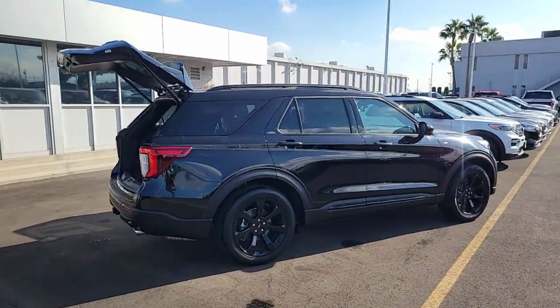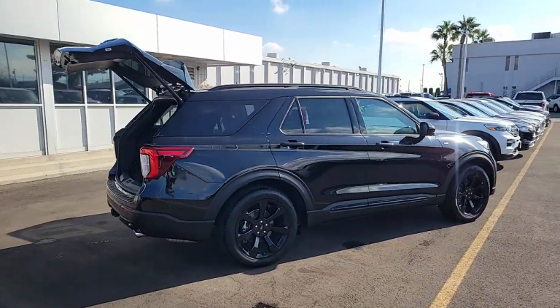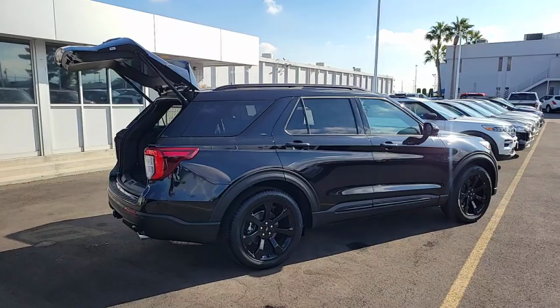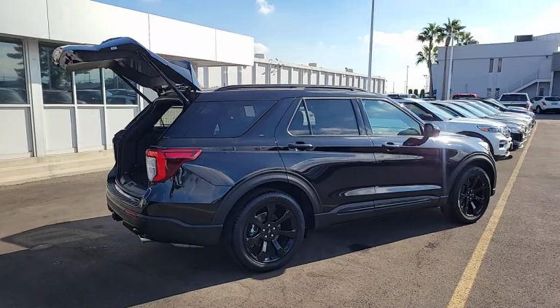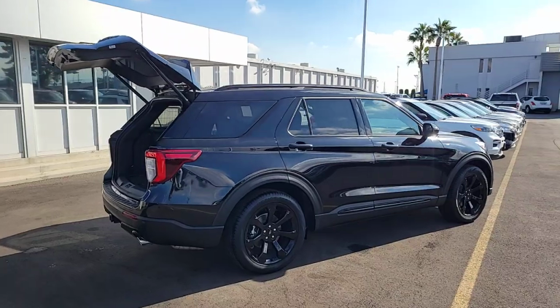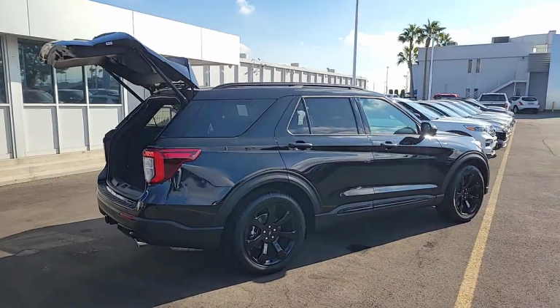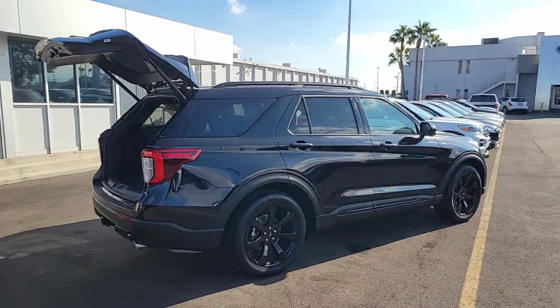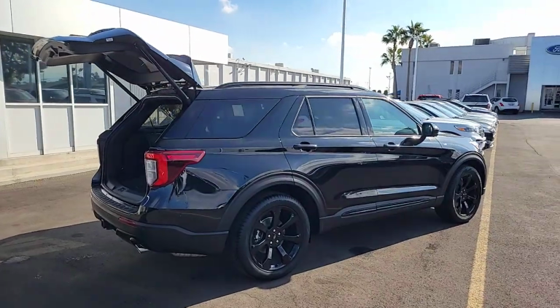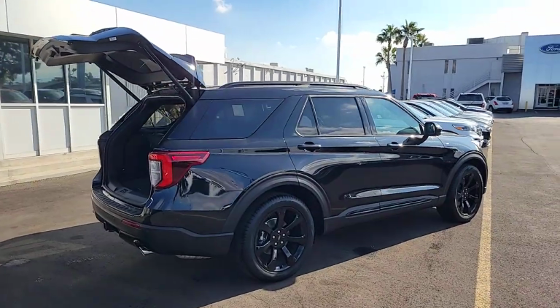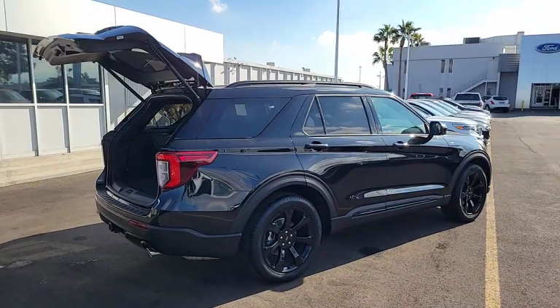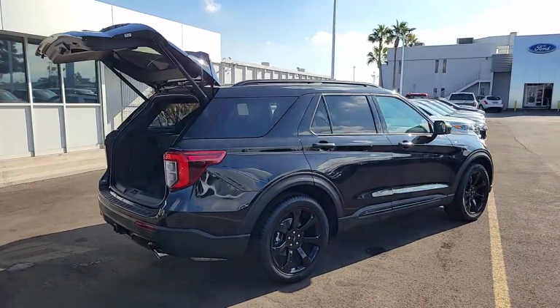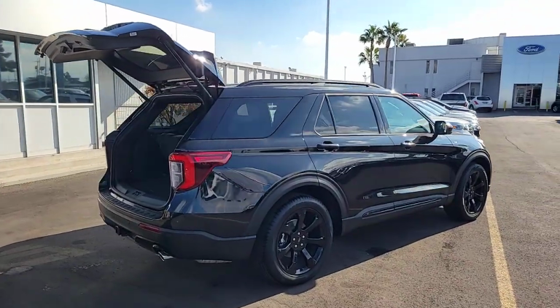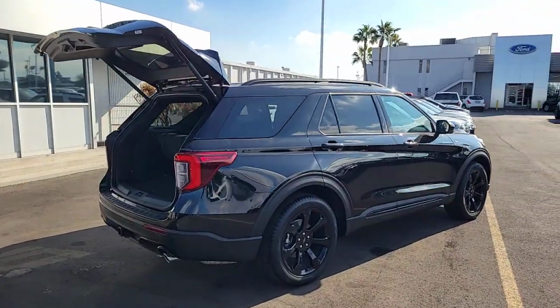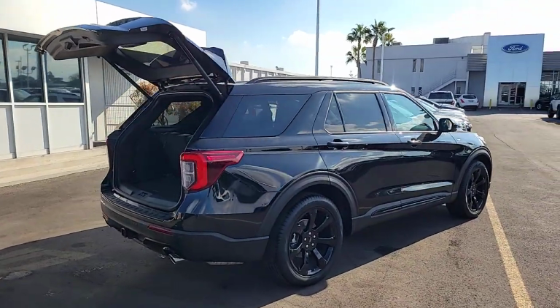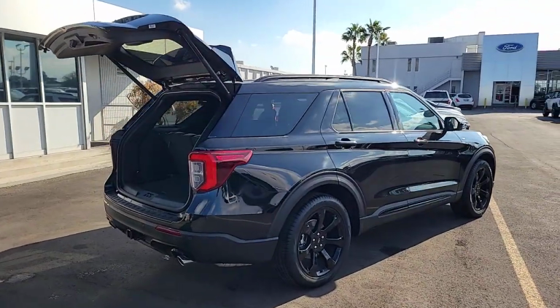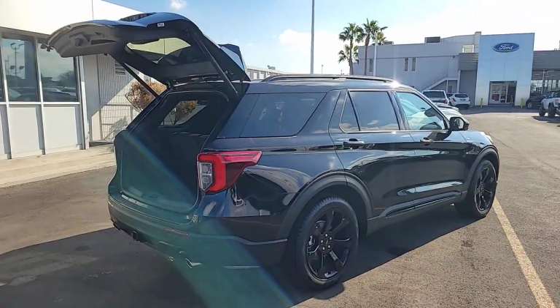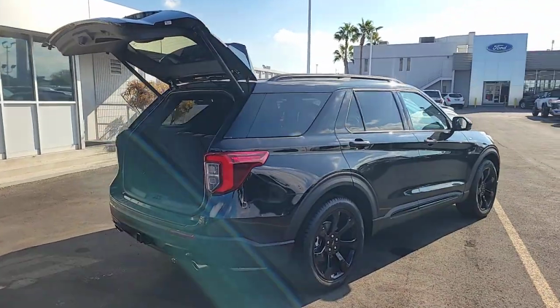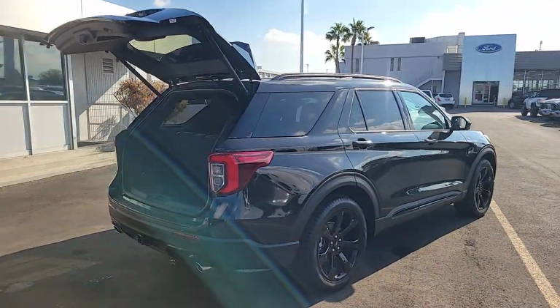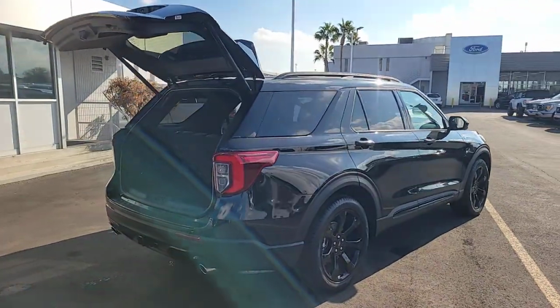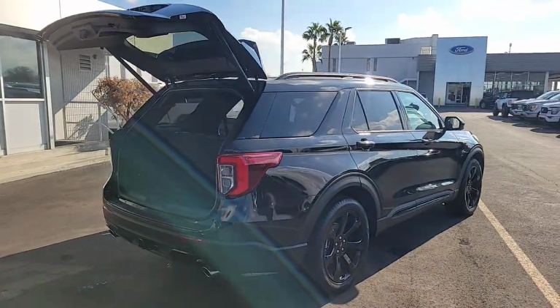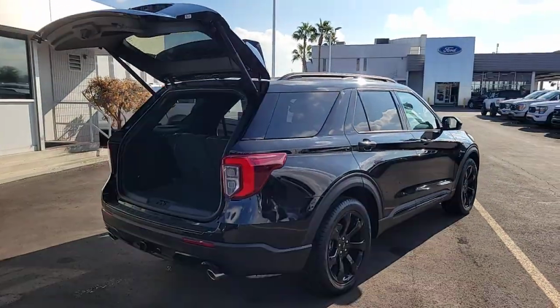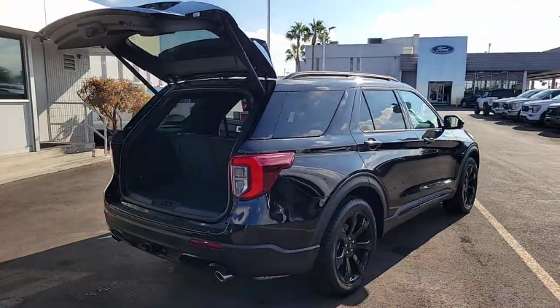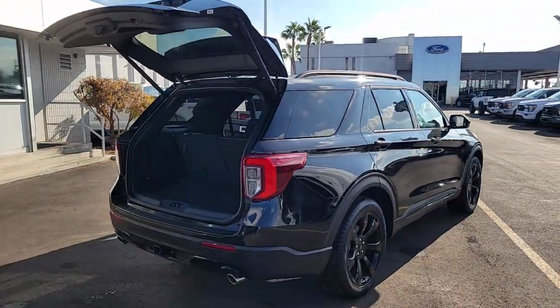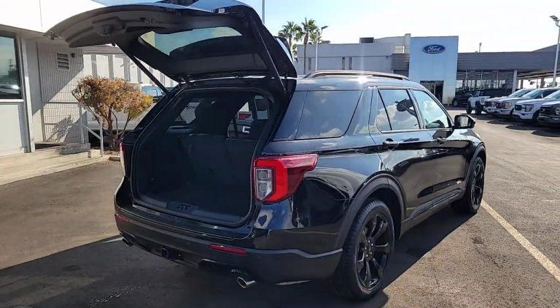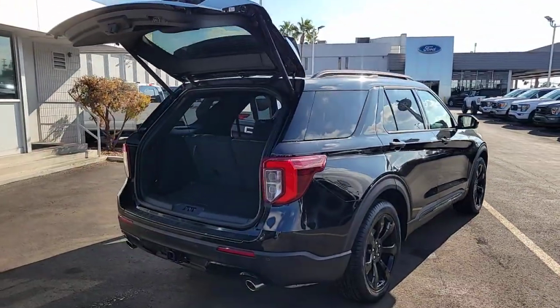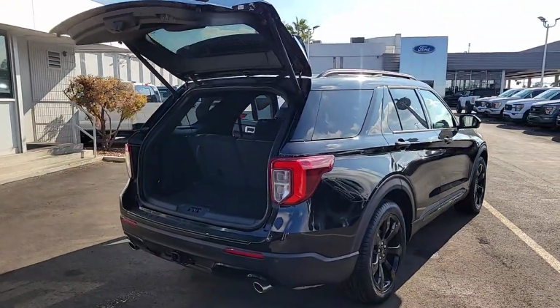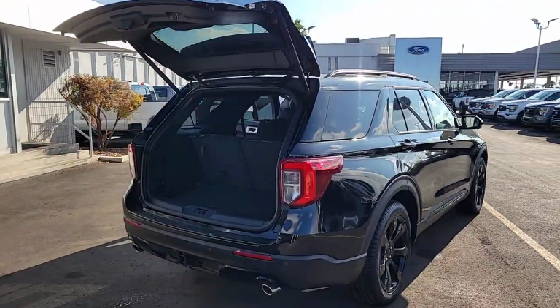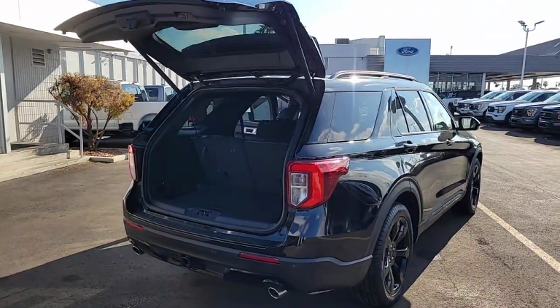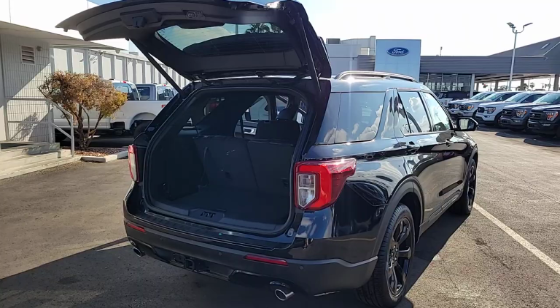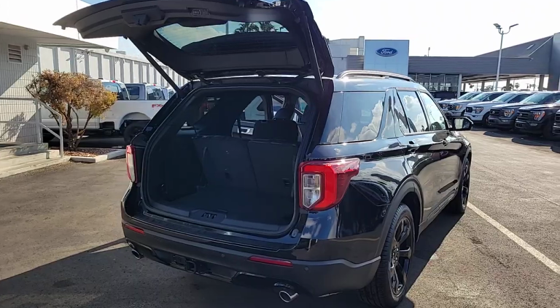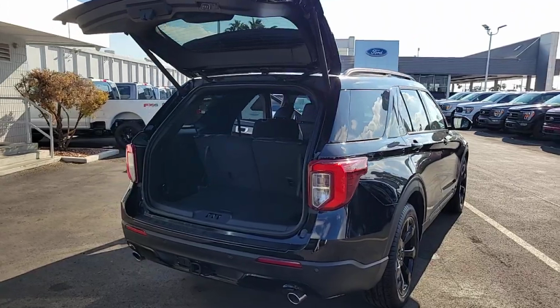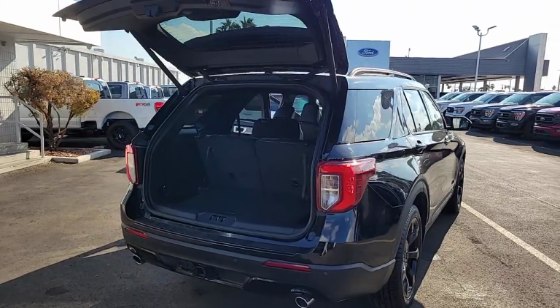Available options that let you customize technology and capabilities, and rugged, mid-size SUV versatility.